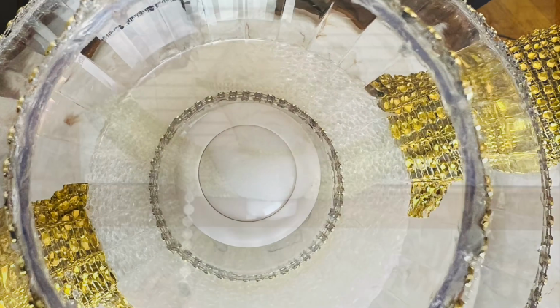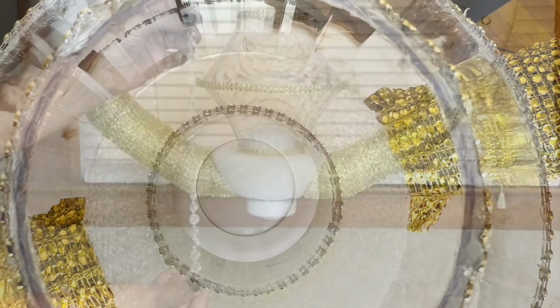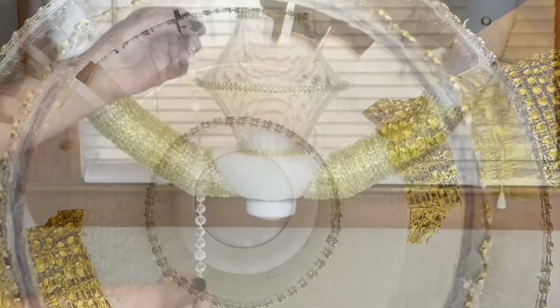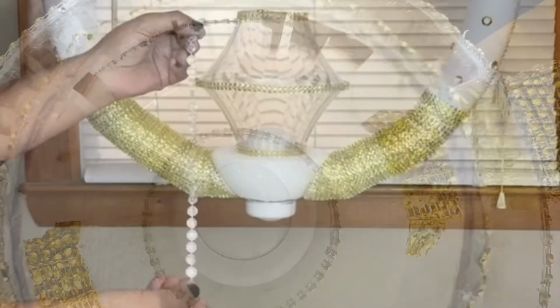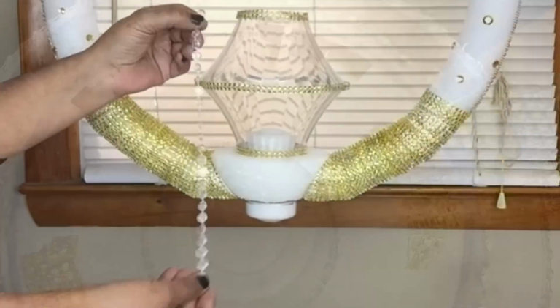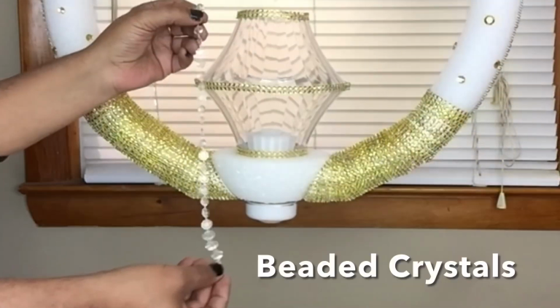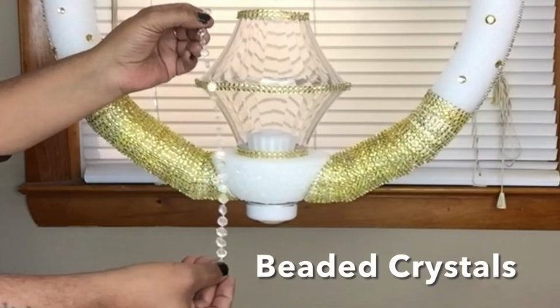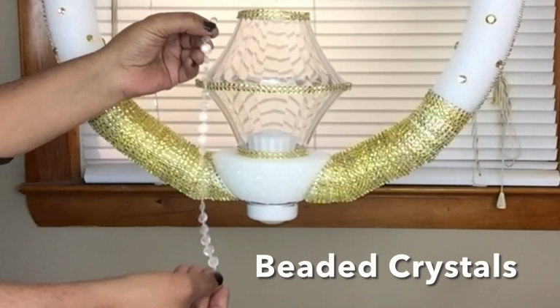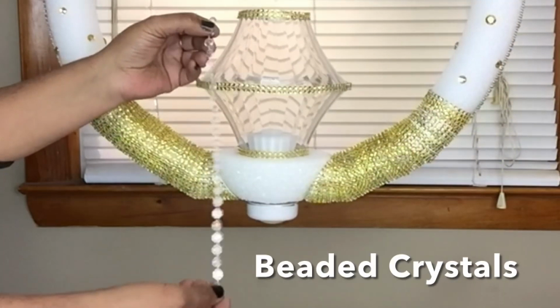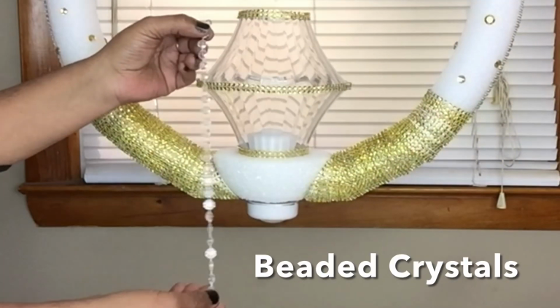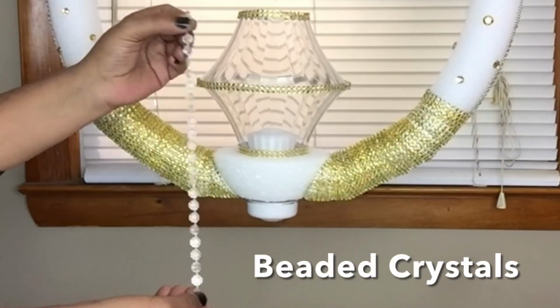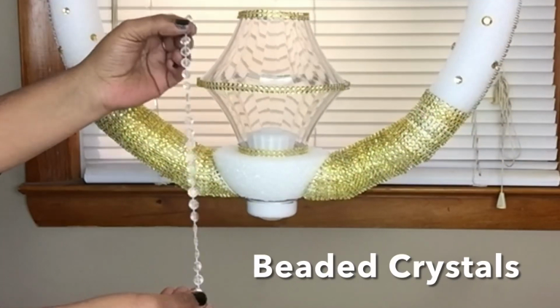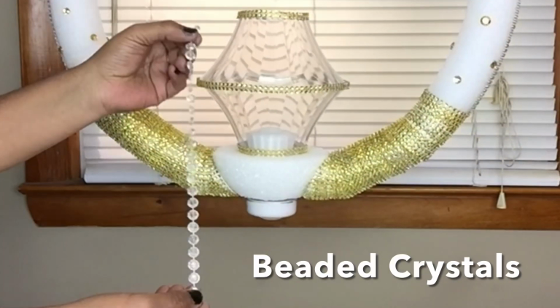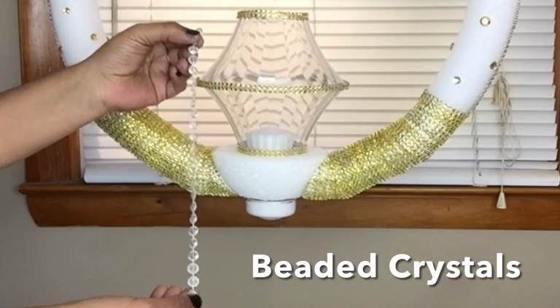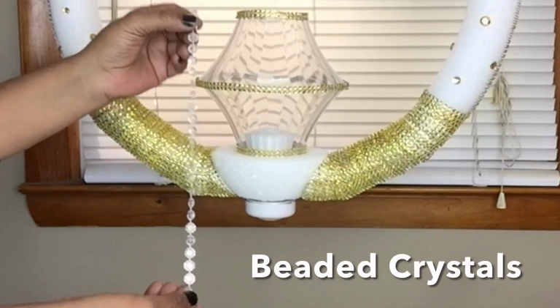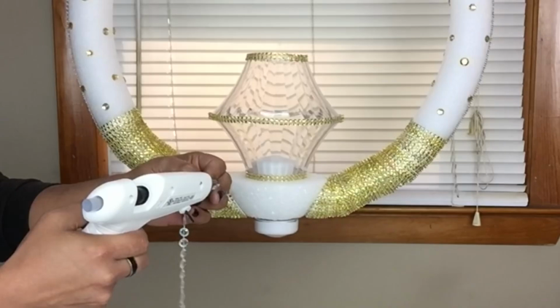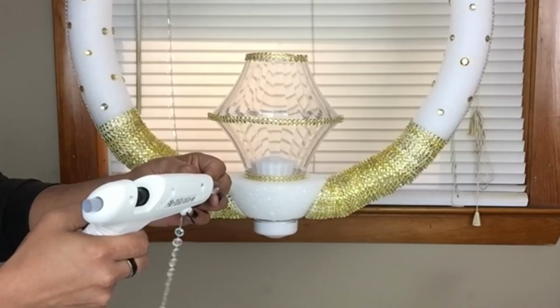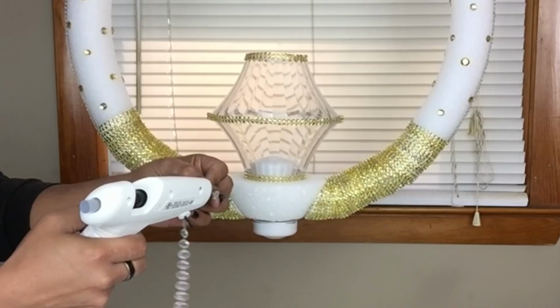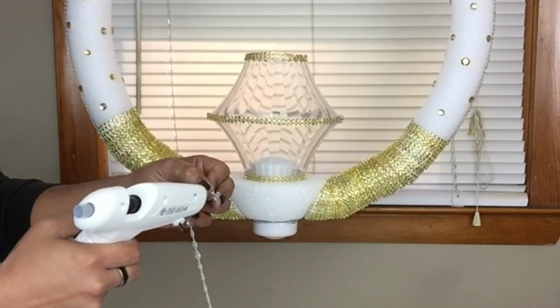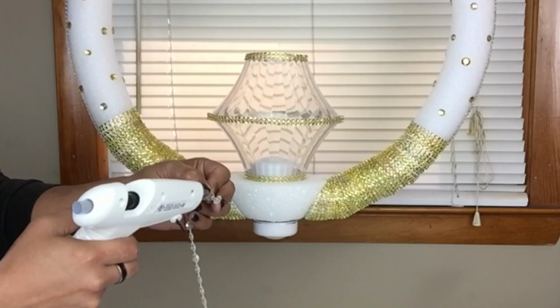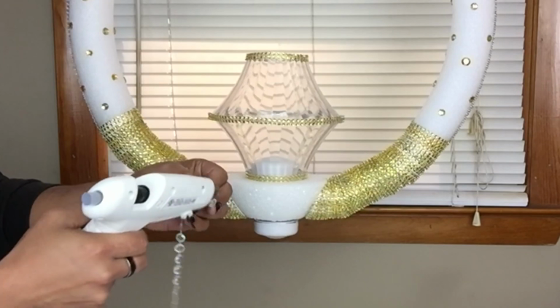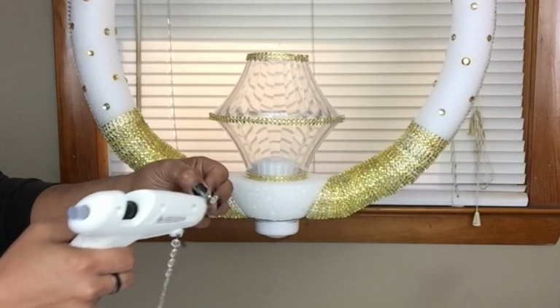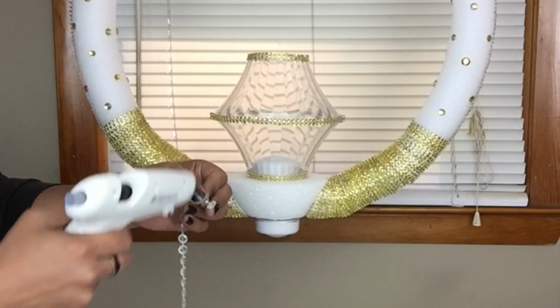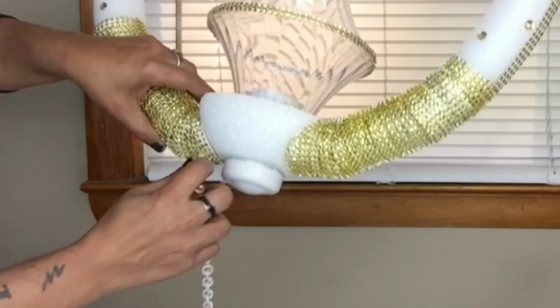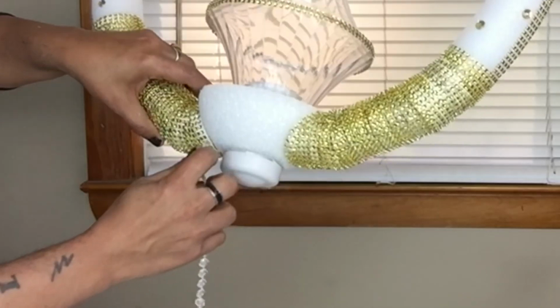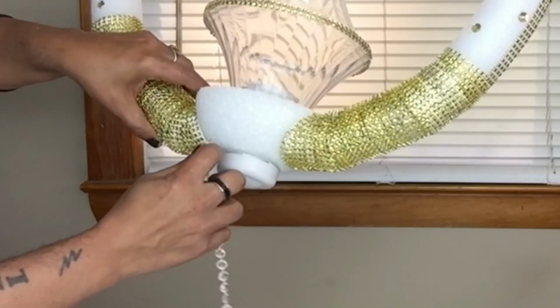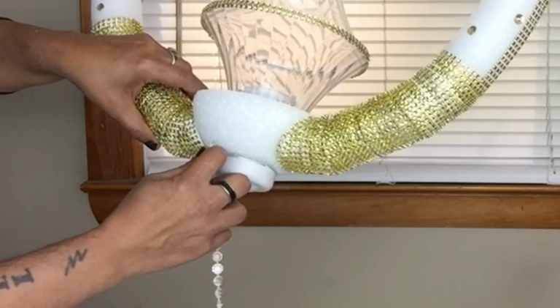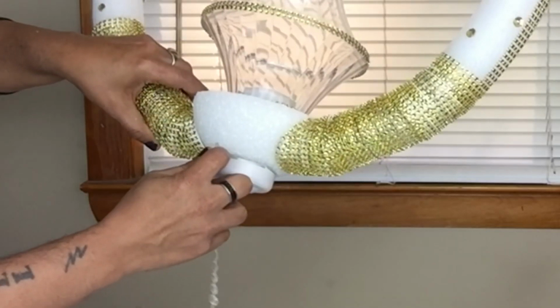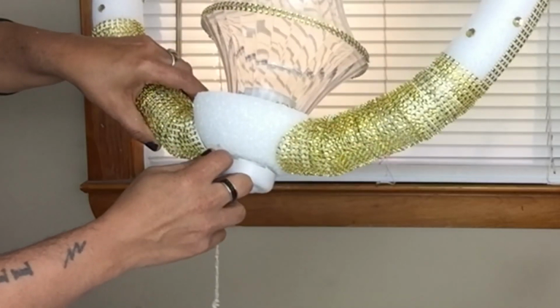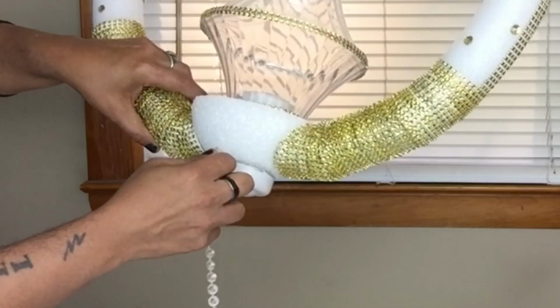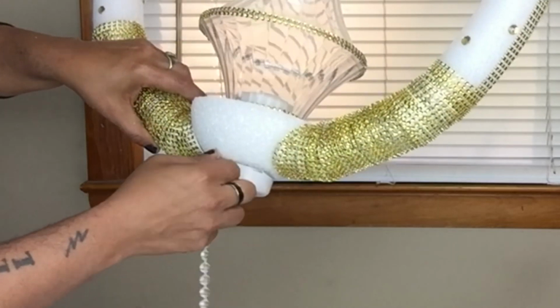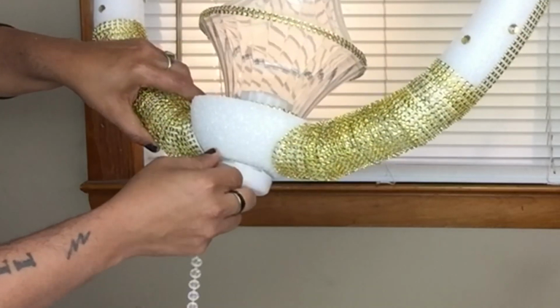Next I took beaded crystals, cut them into different lengths, and I'll be gluing them underneath the styrofoam.